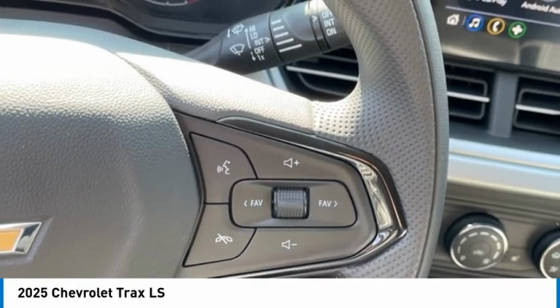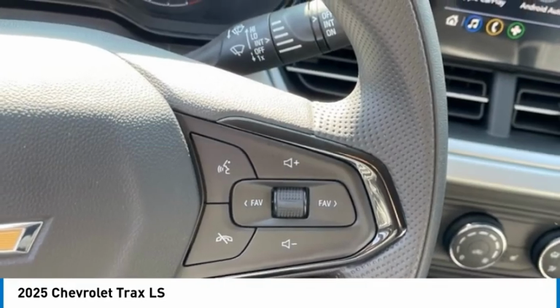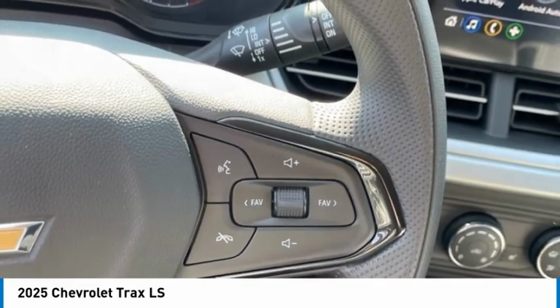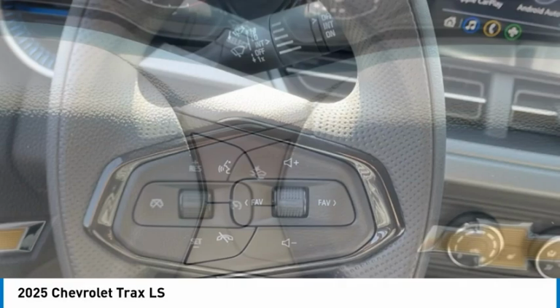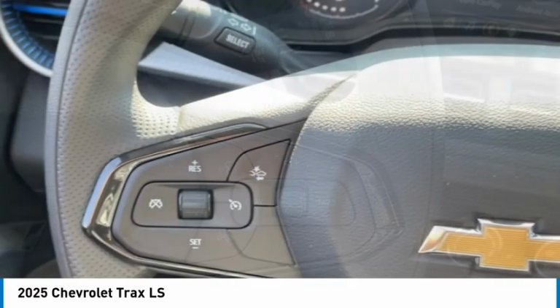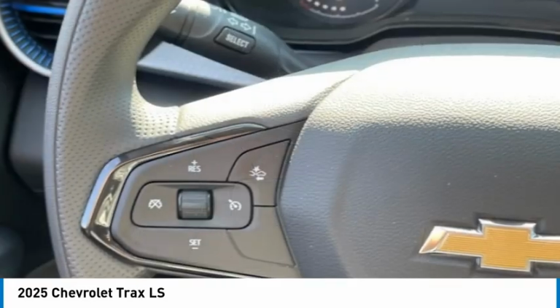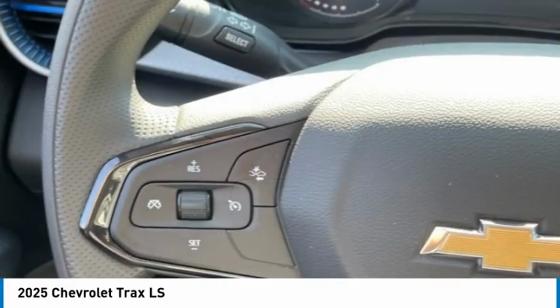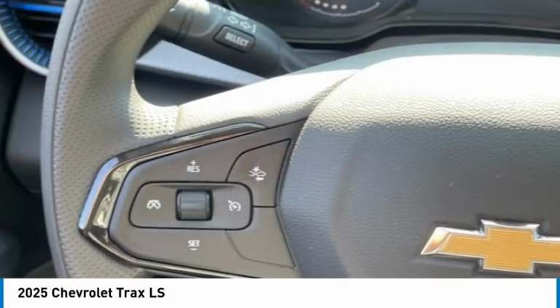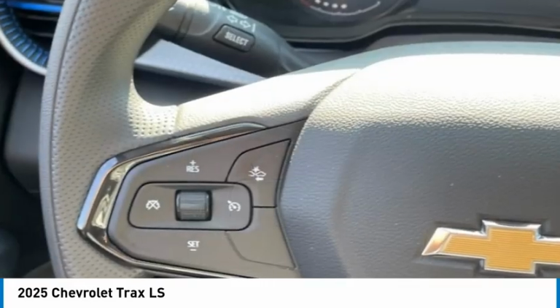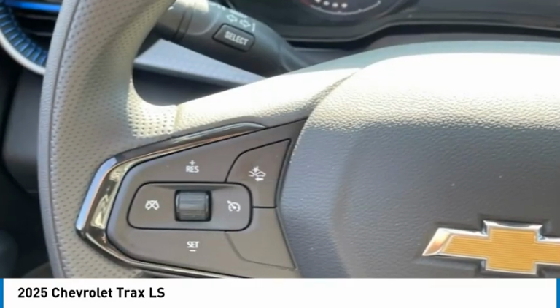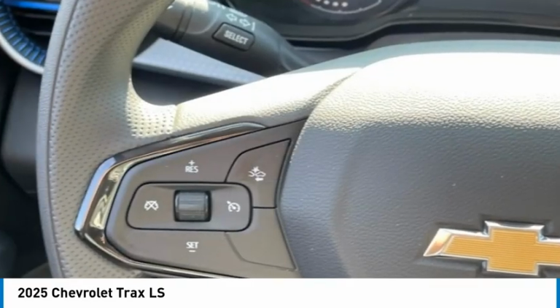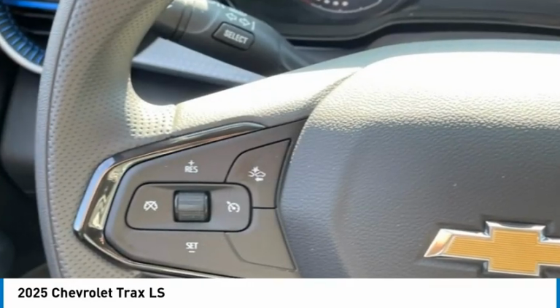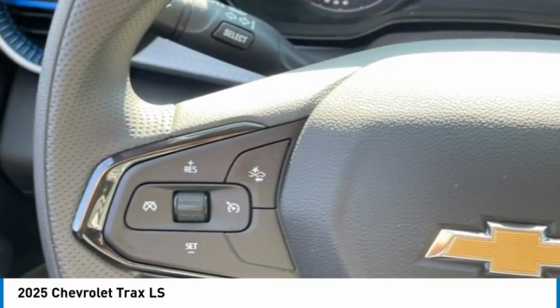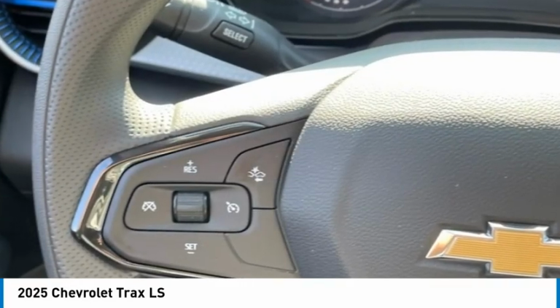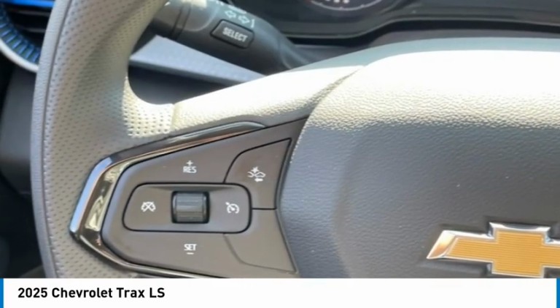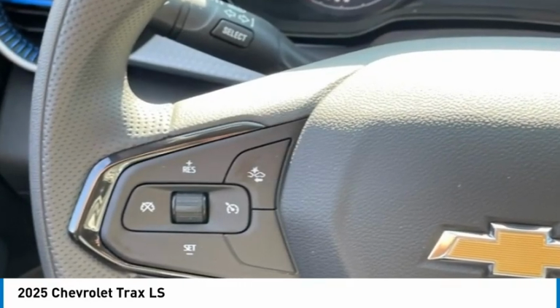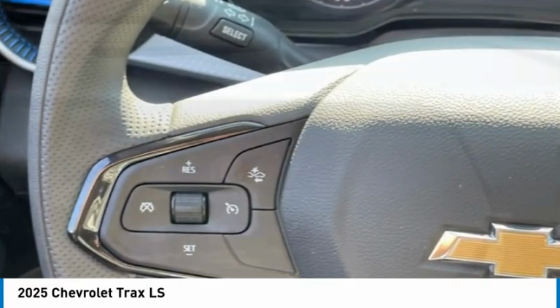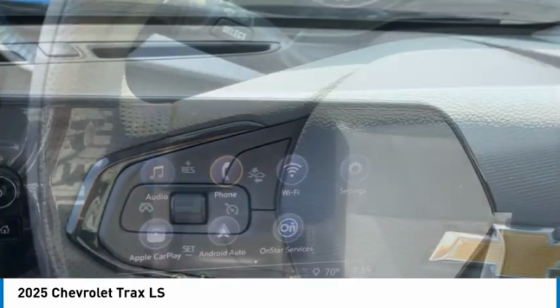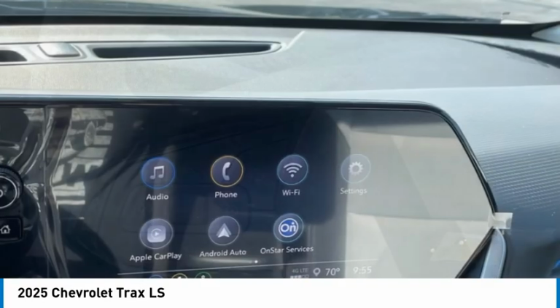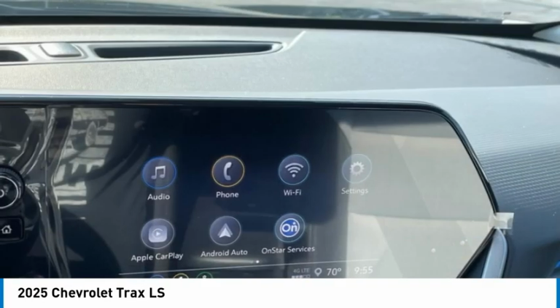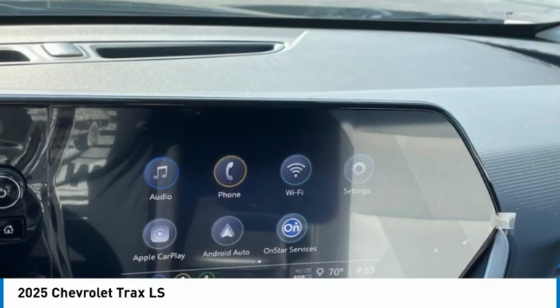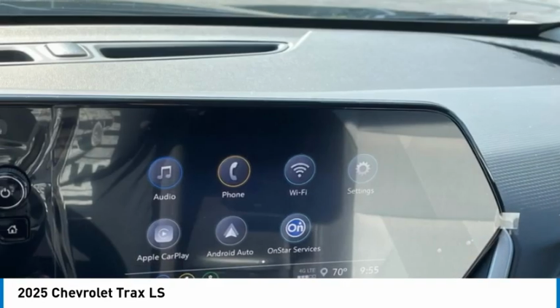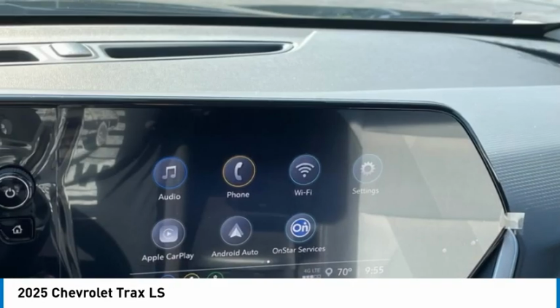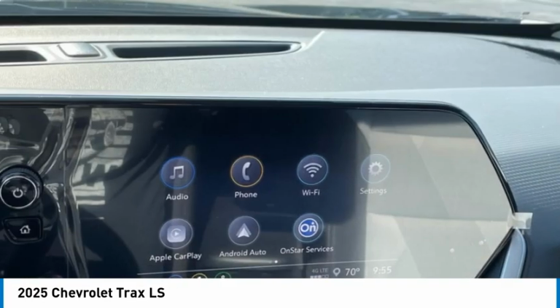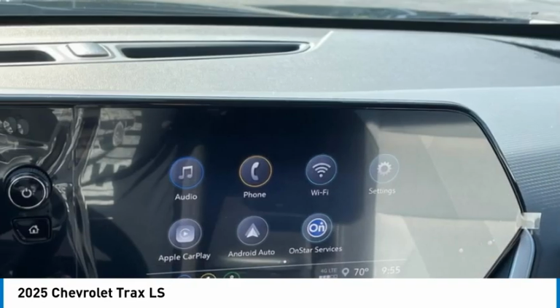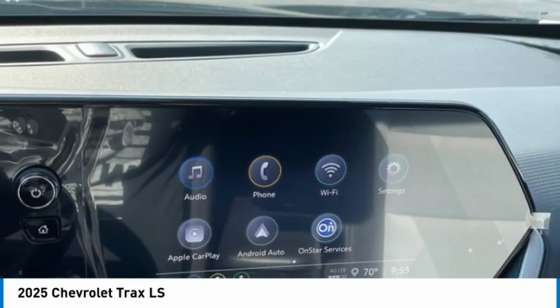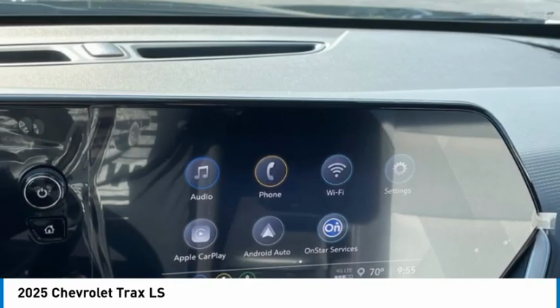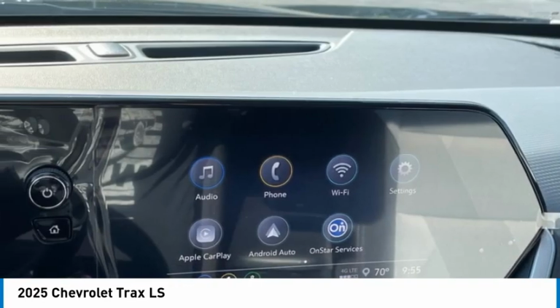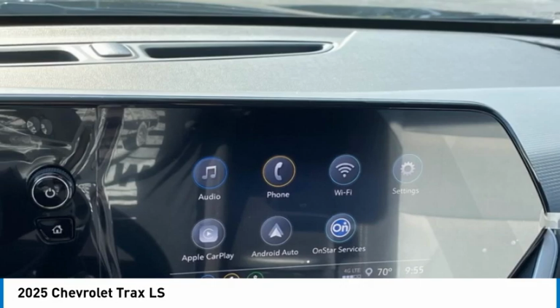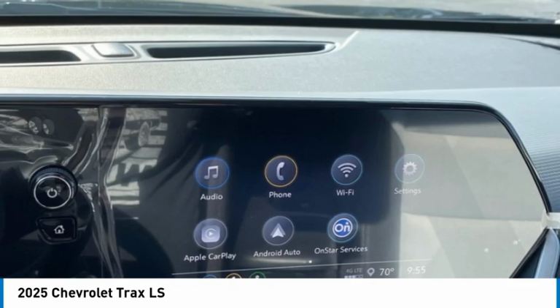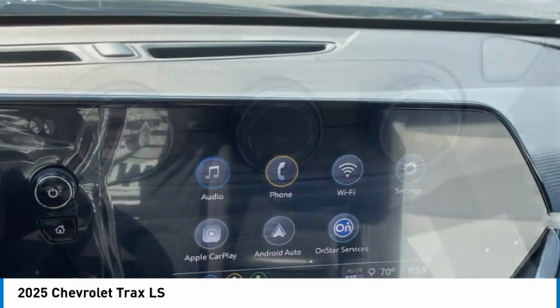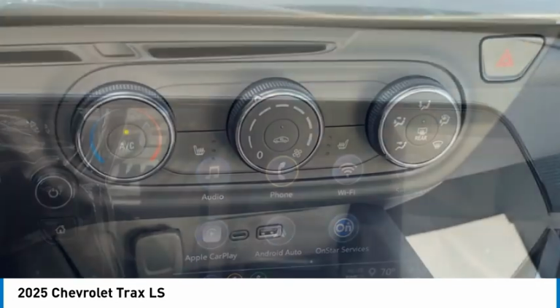Audio, internet radio, Pandora. Wouldn't you look great in this vehicle? Stop in today and see for yourself.